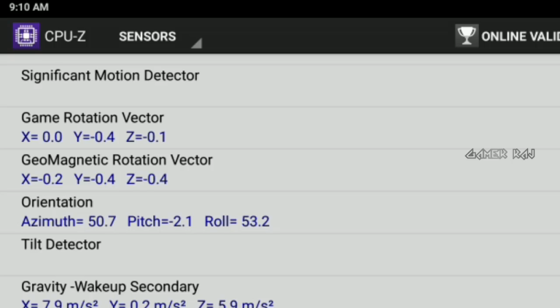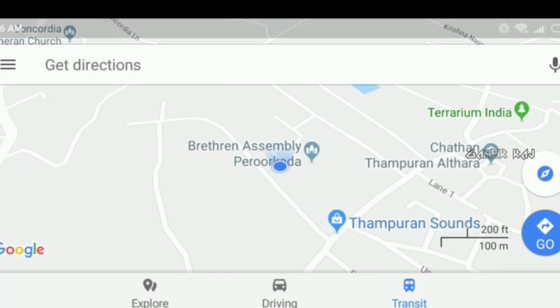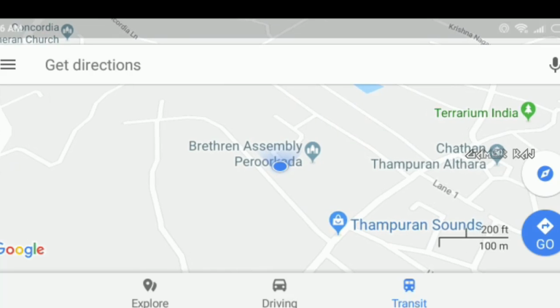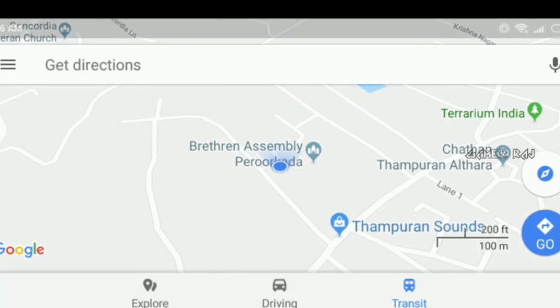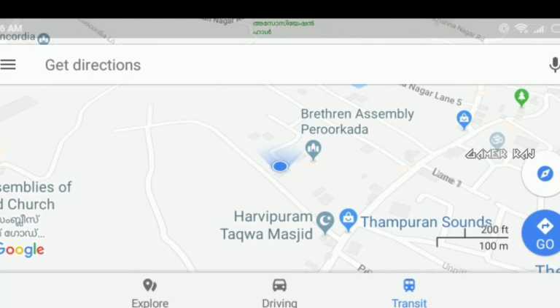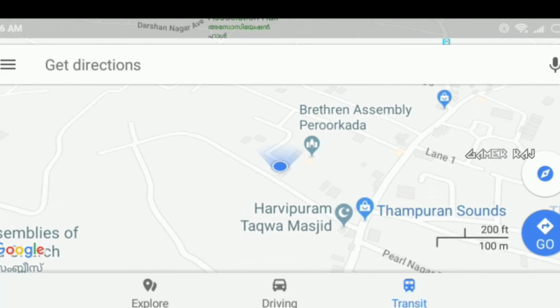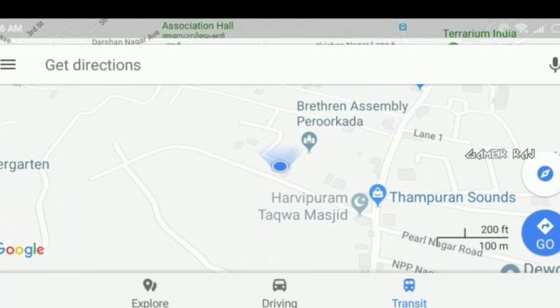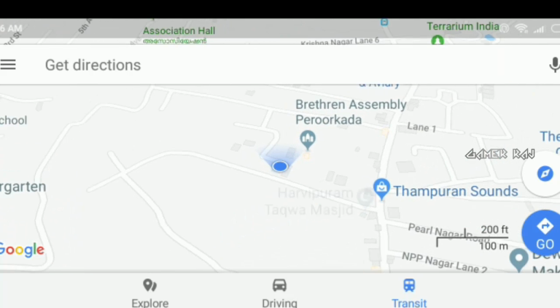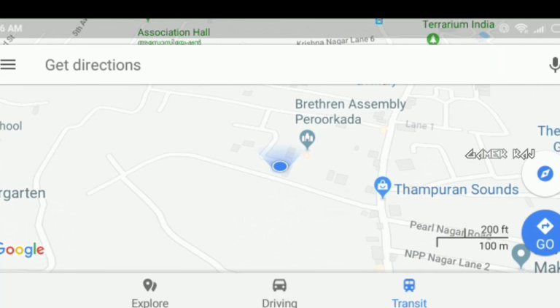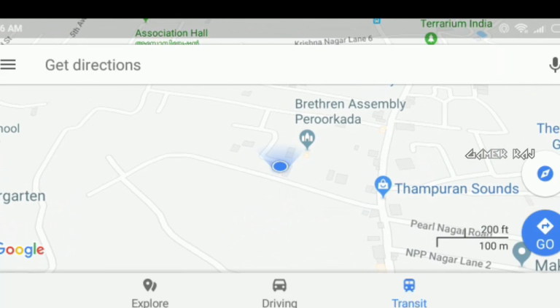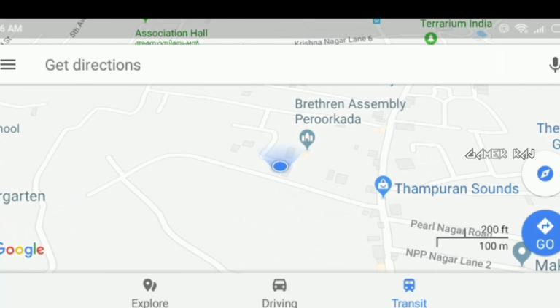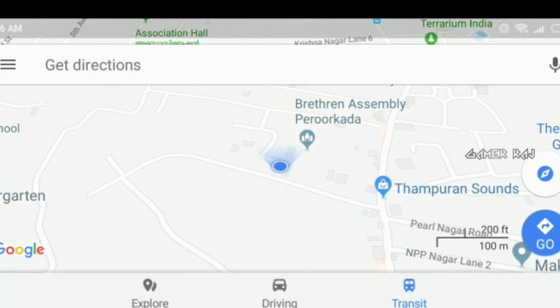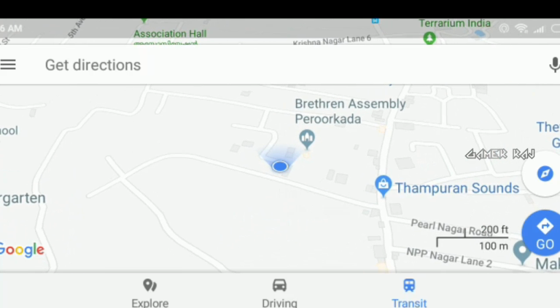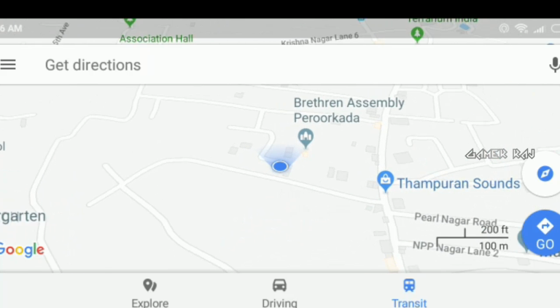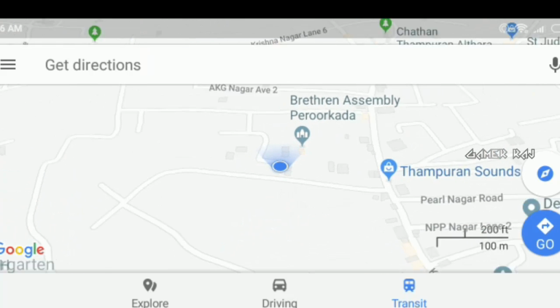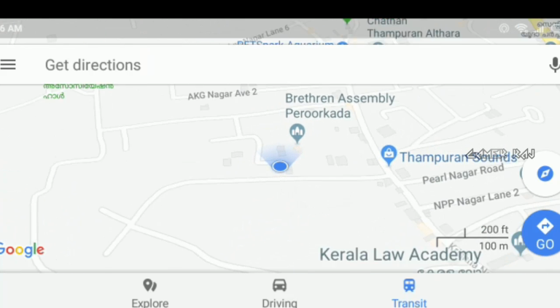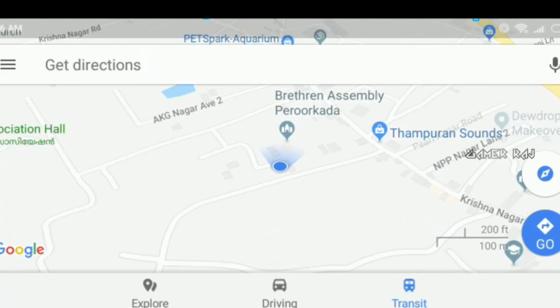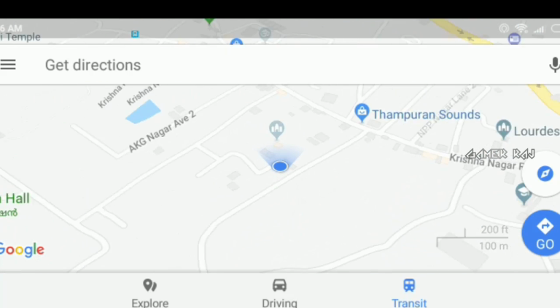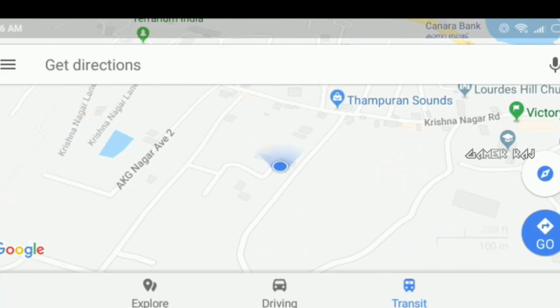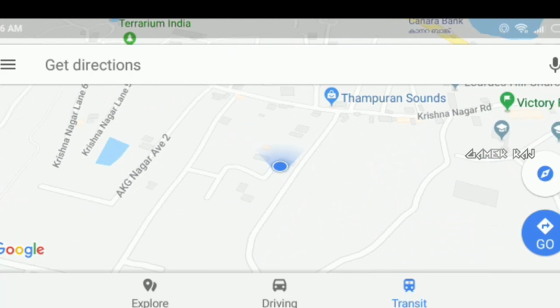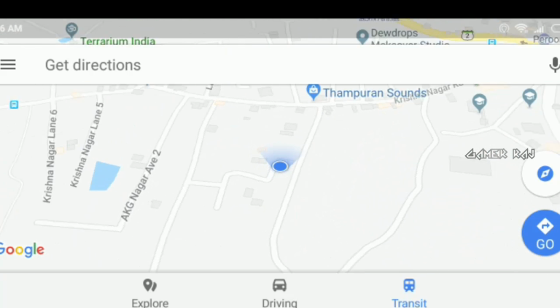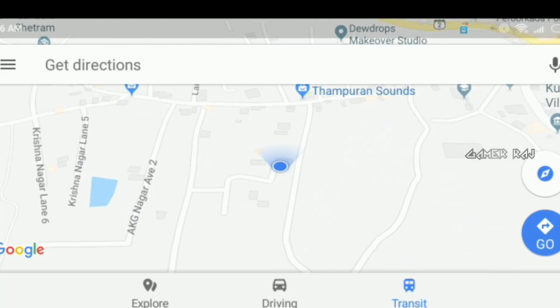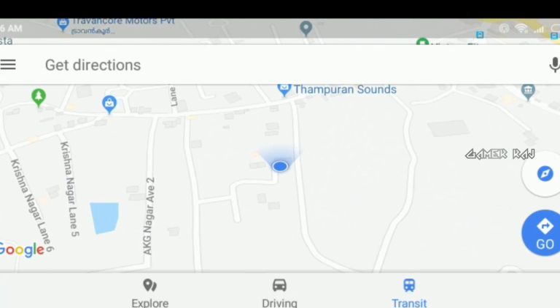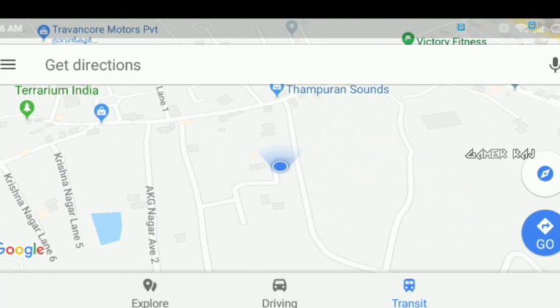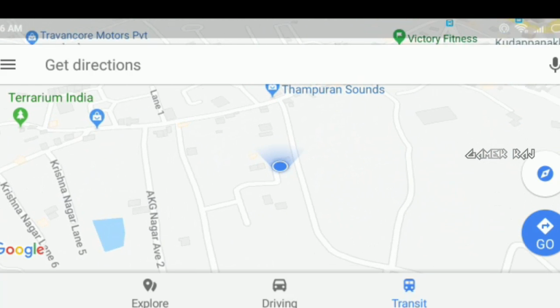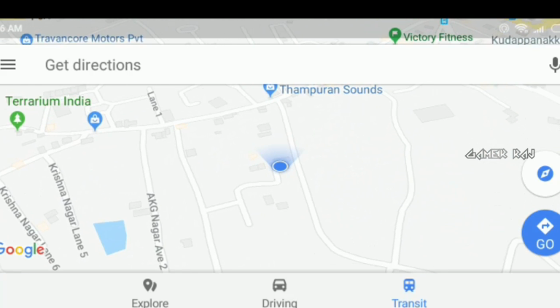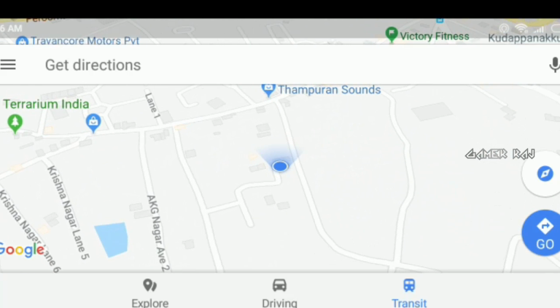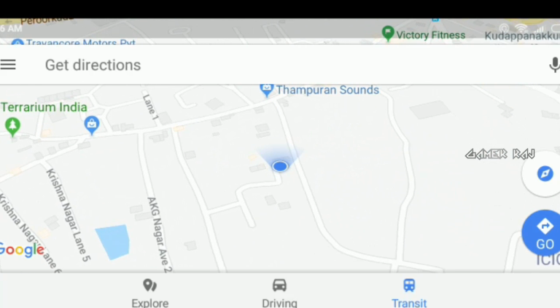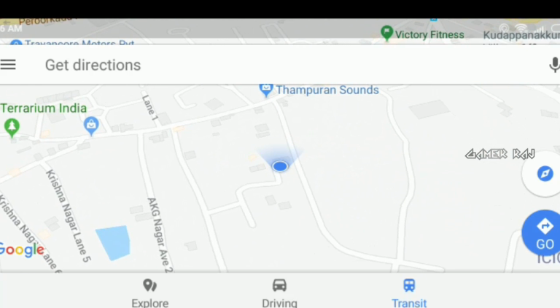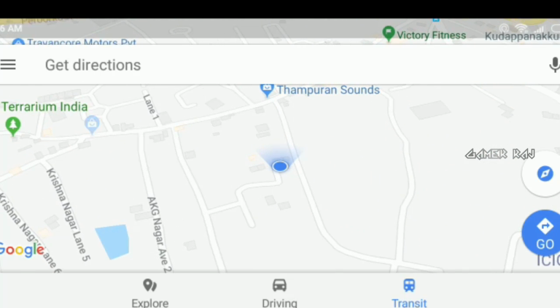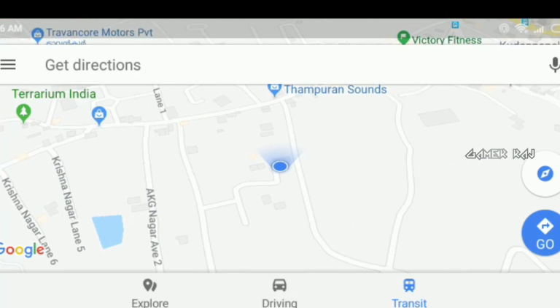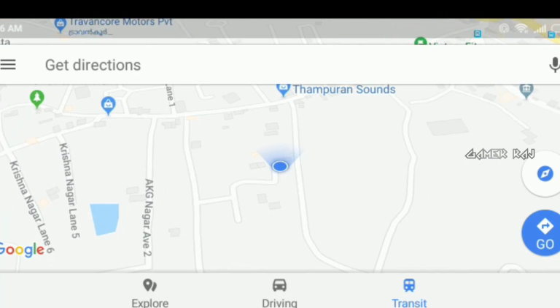So that was about the calibration of the compass in your mobile device. Hope this video was helpful.